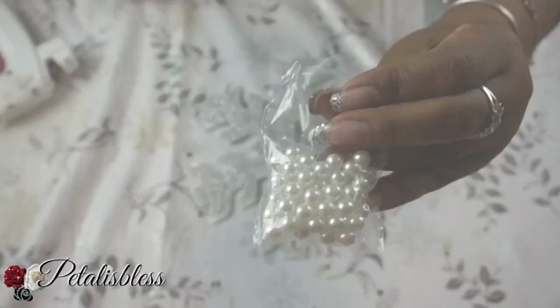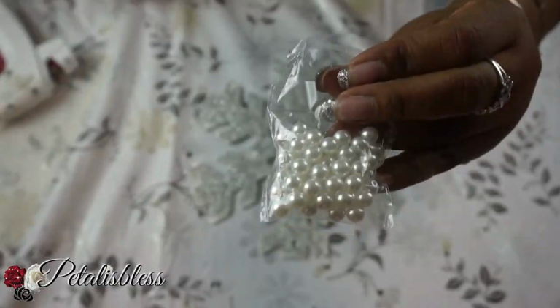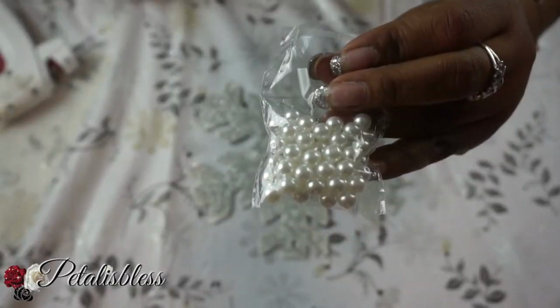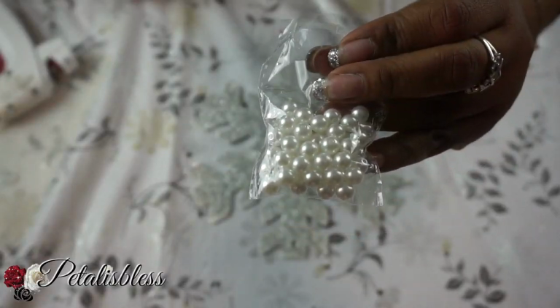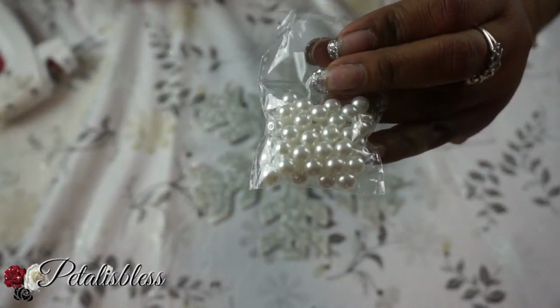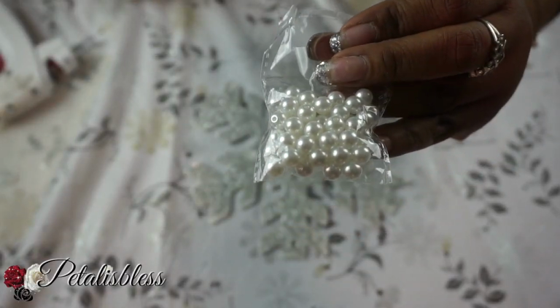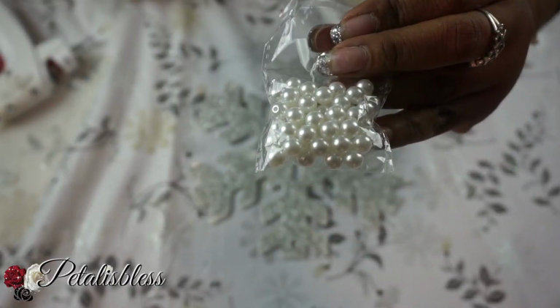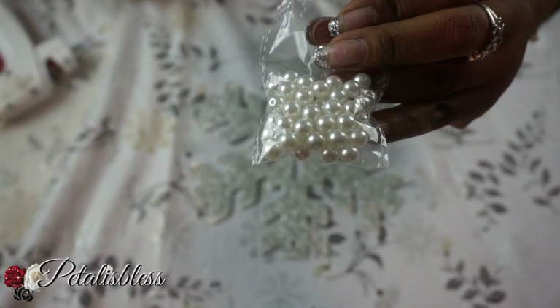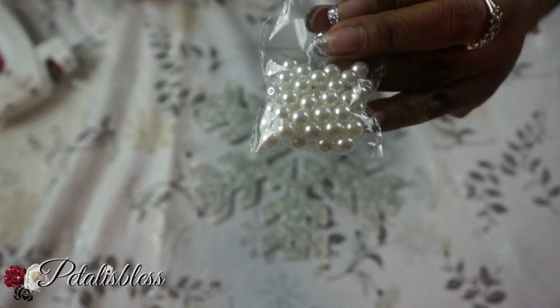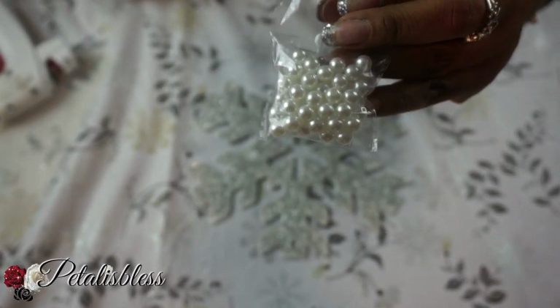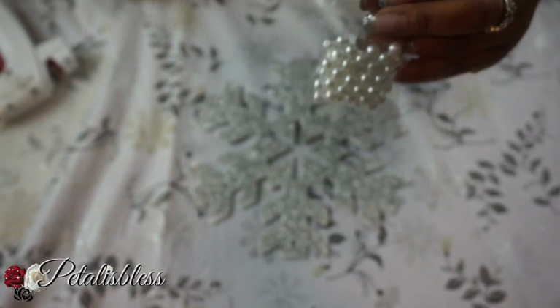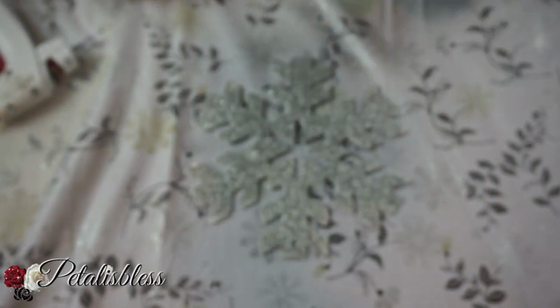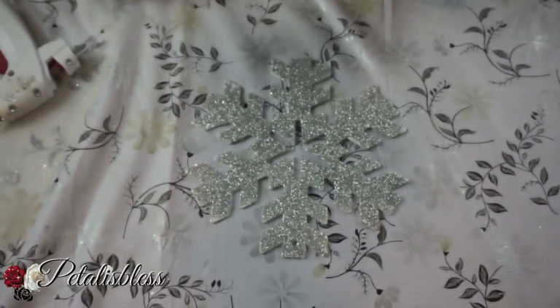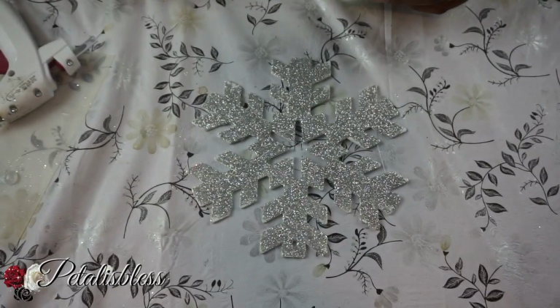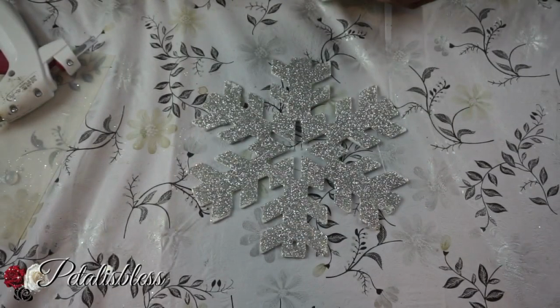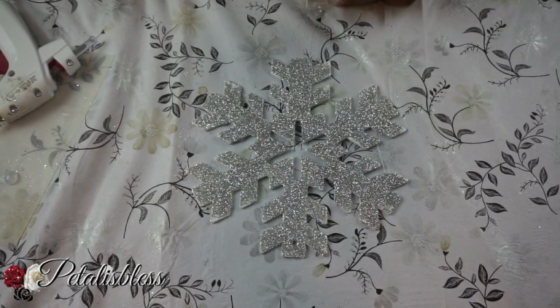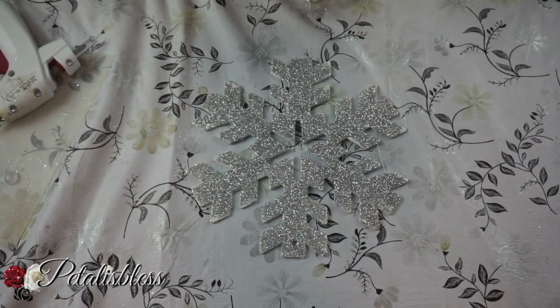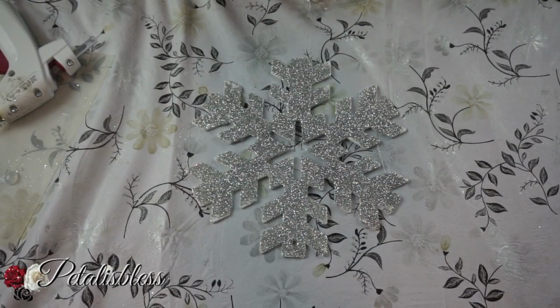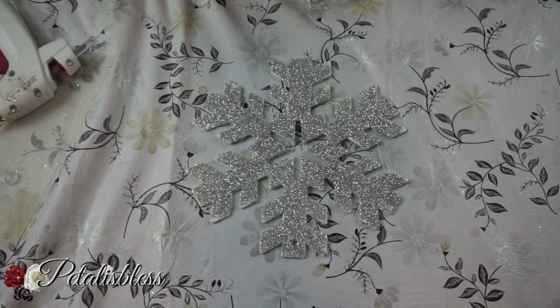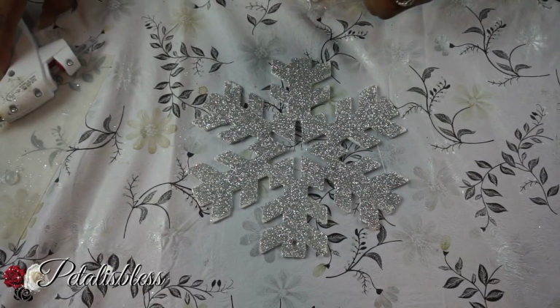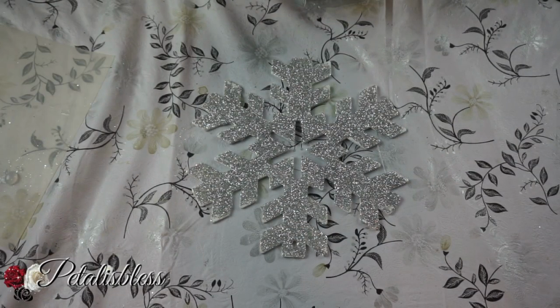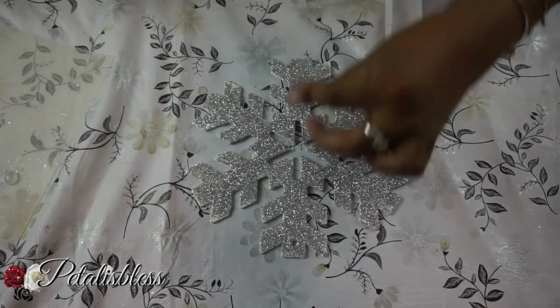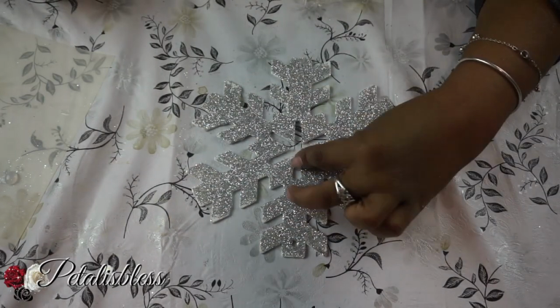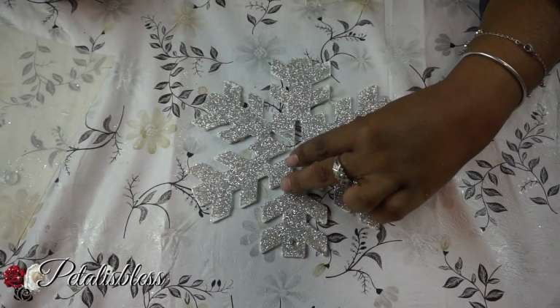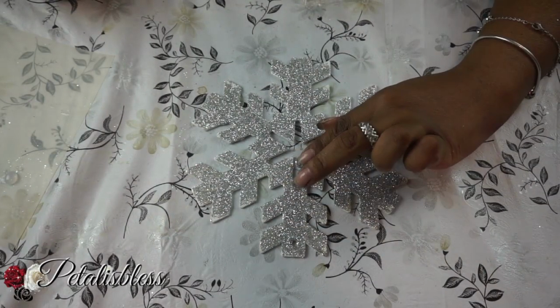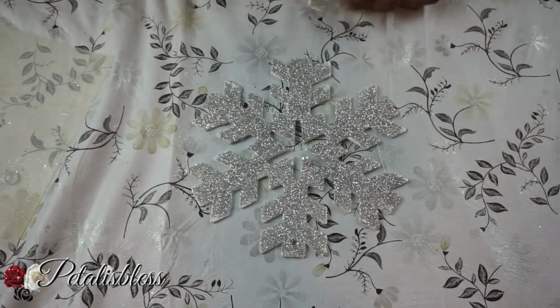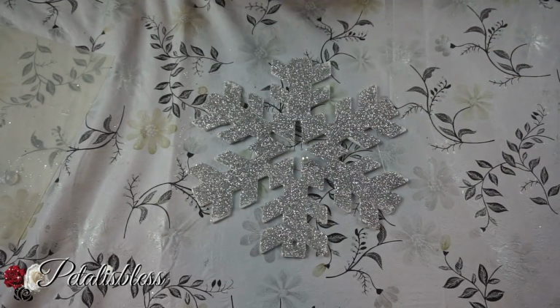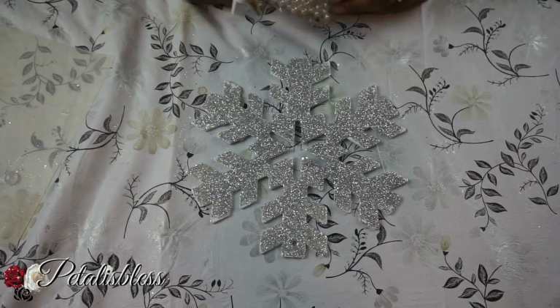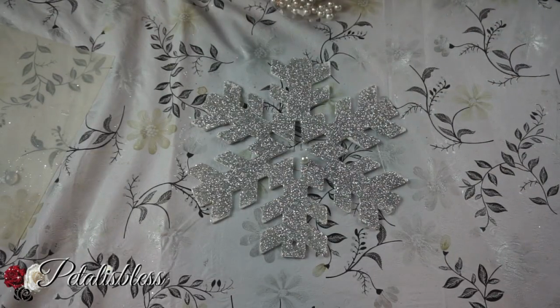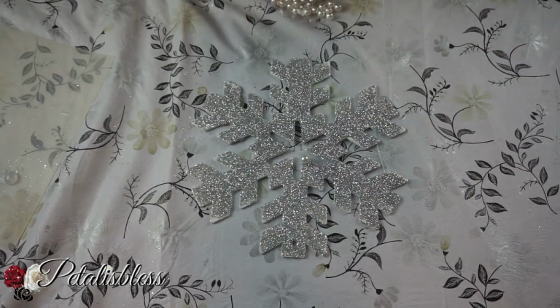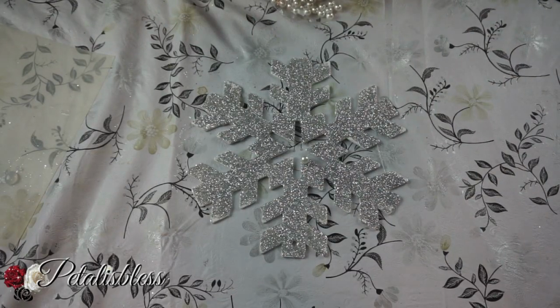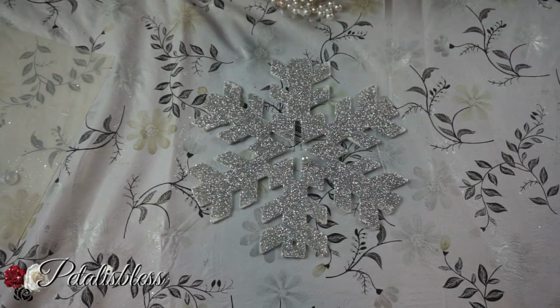And to our silver glitter snowflake we'll be adding these white pearls.